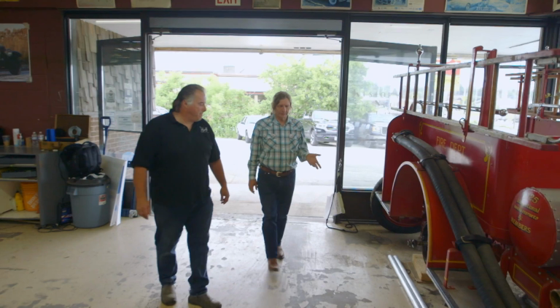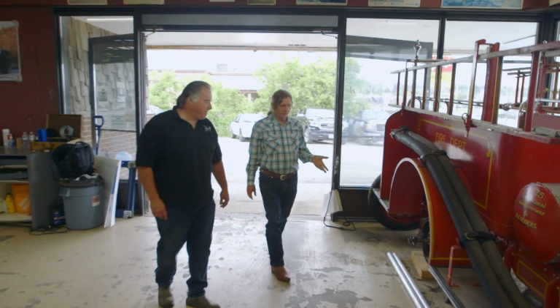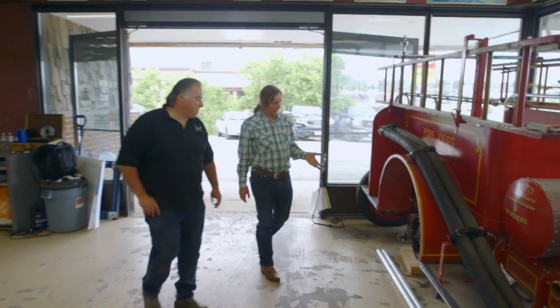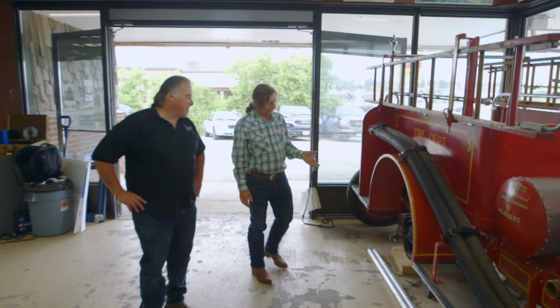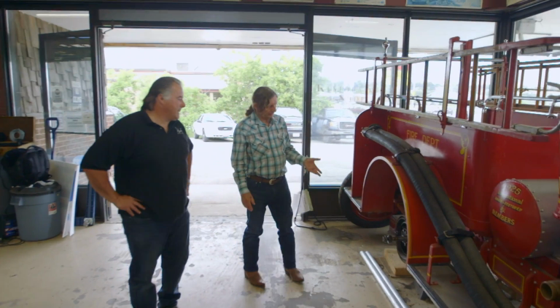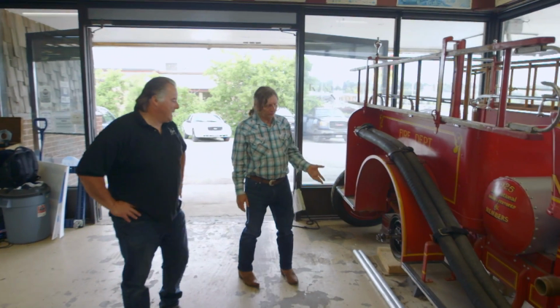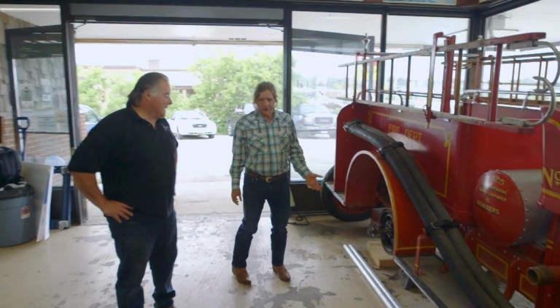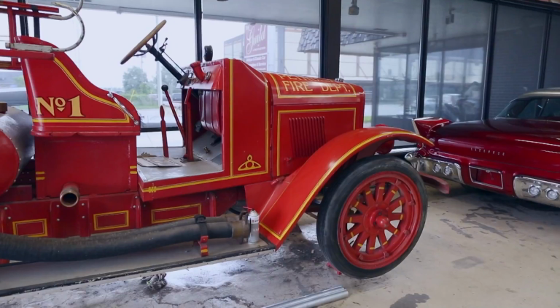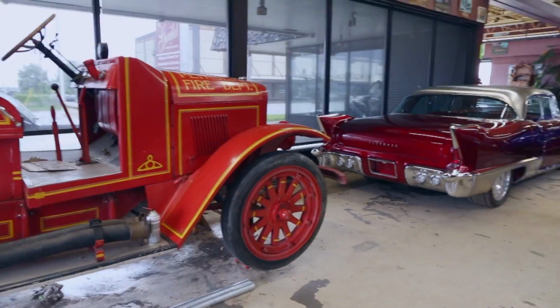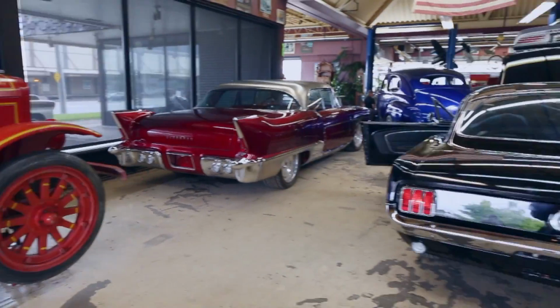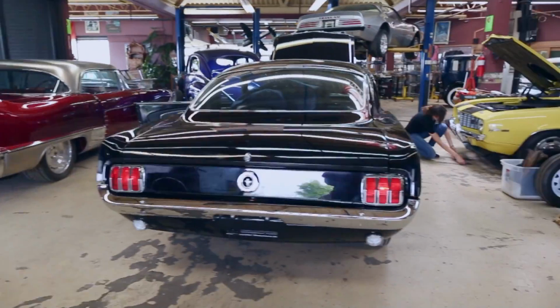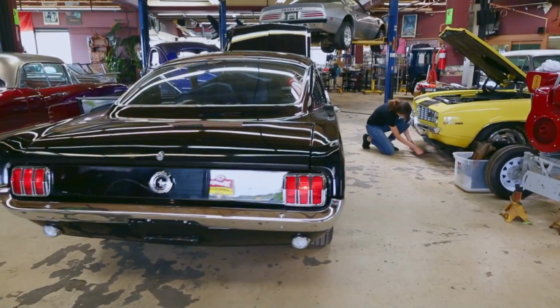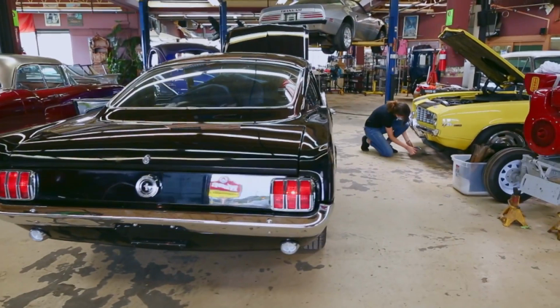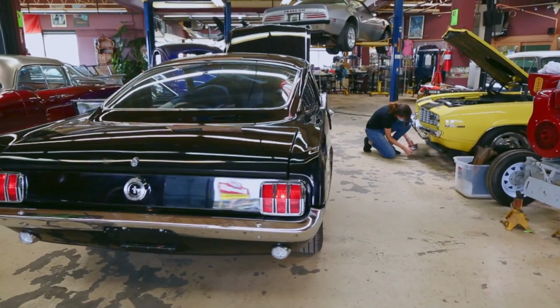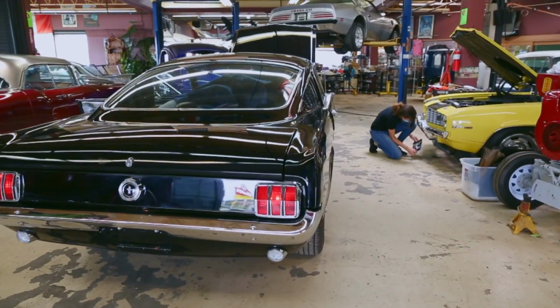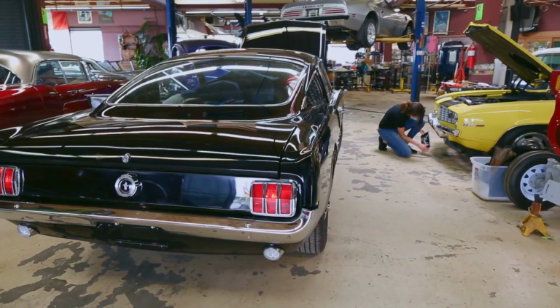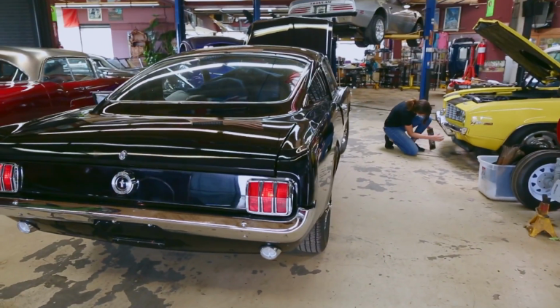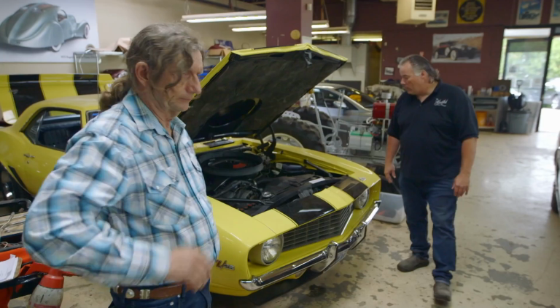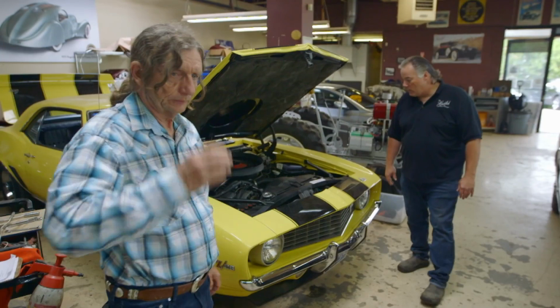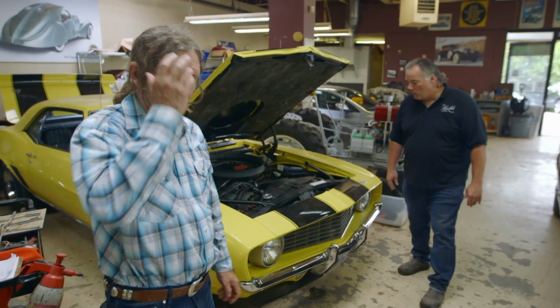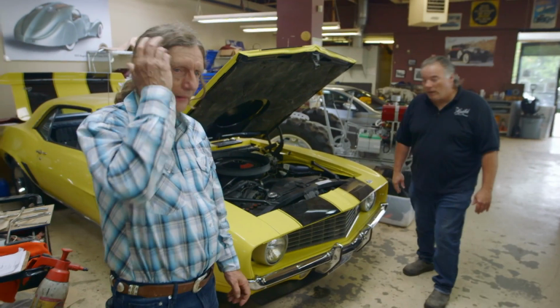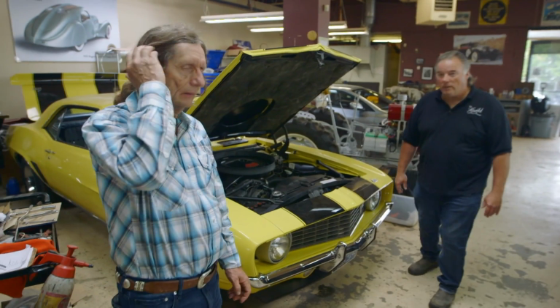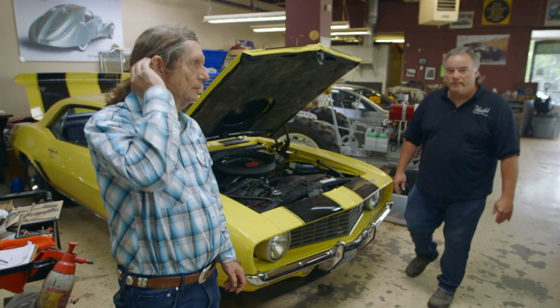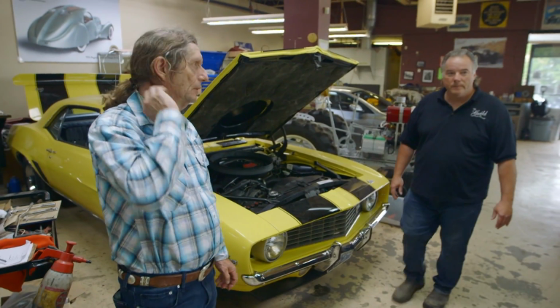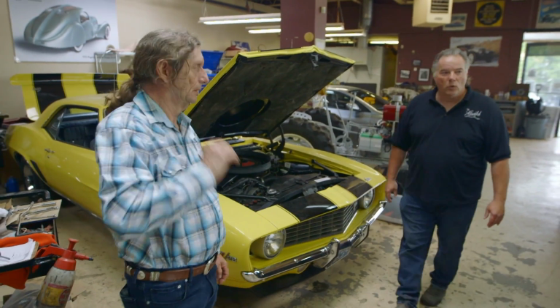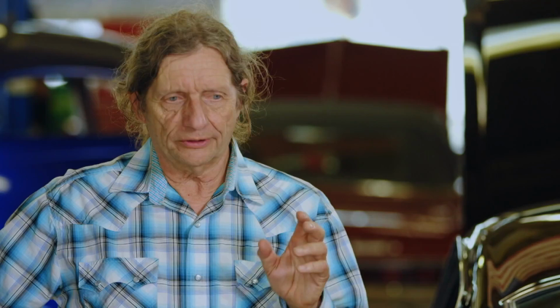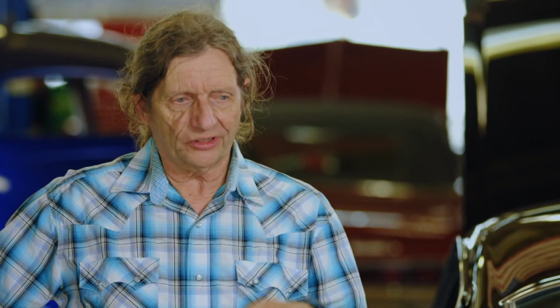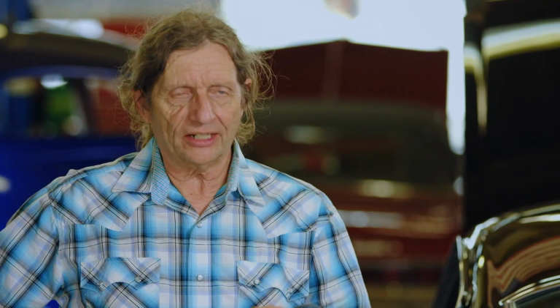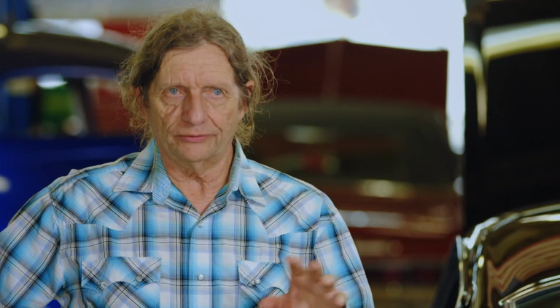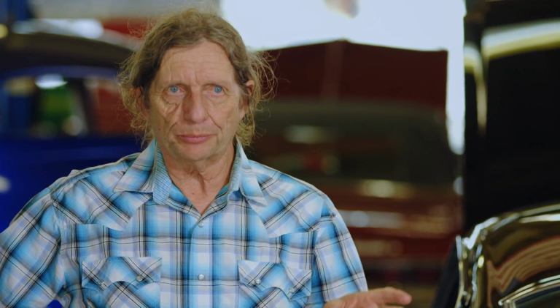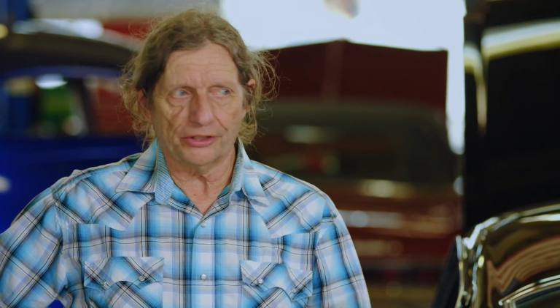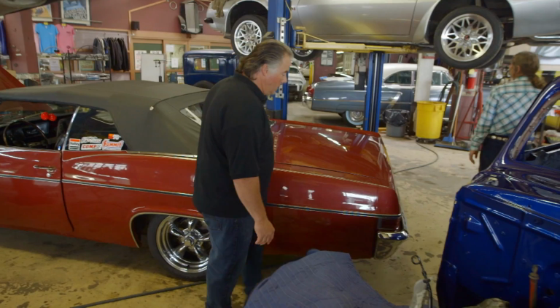Every morning when I come in, Greg and I sort of run through what's come in, what's gone out, the status of each project.